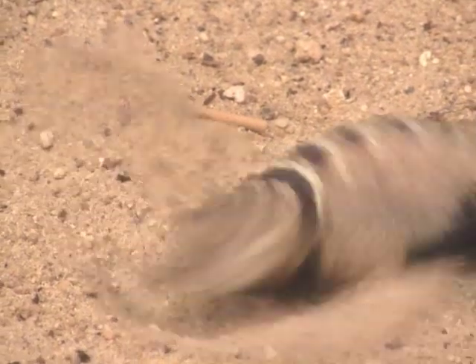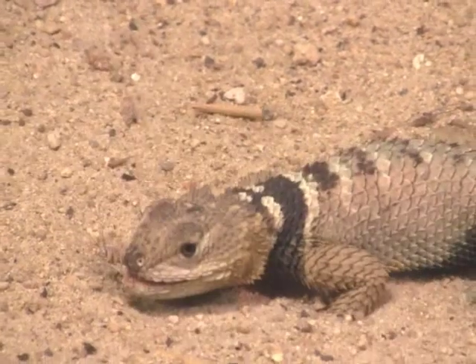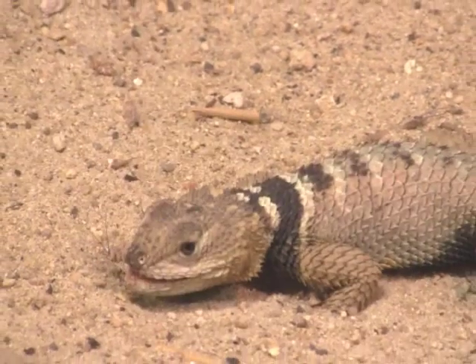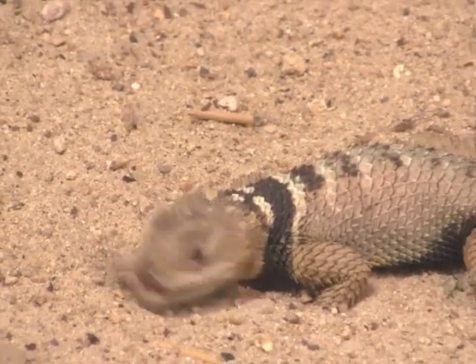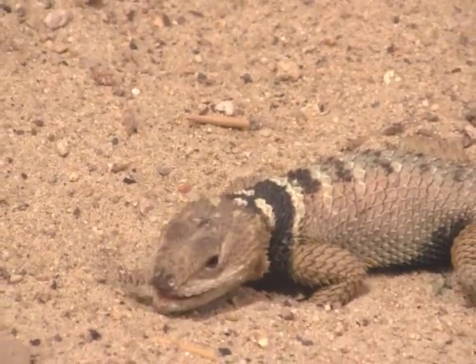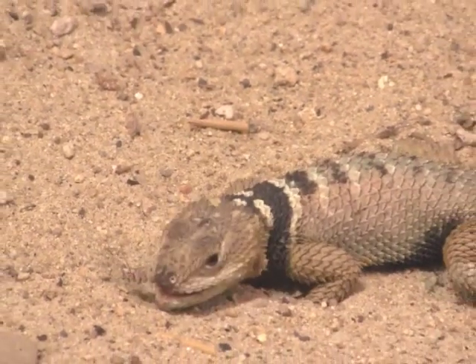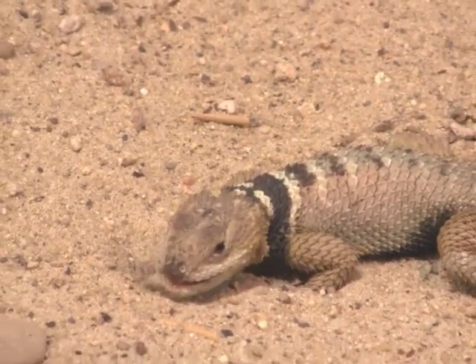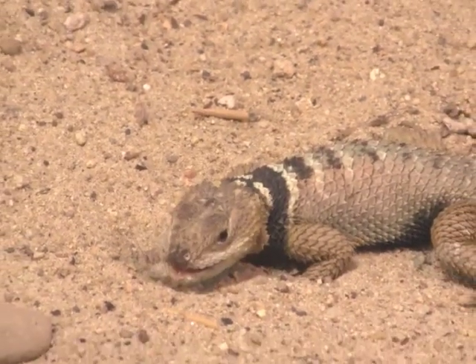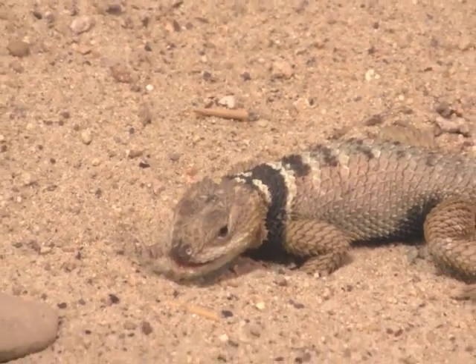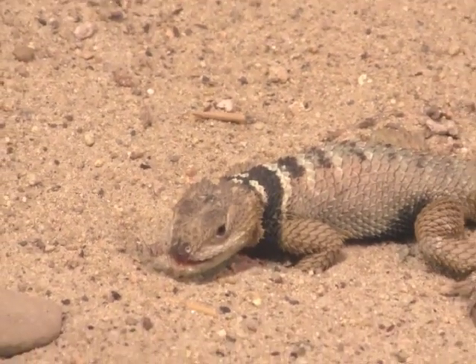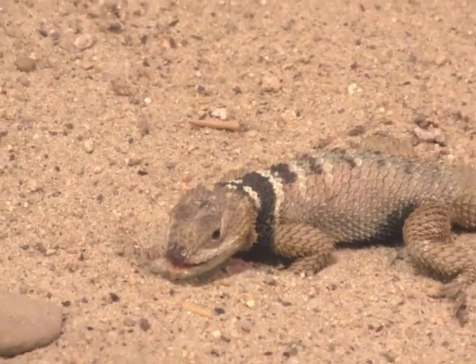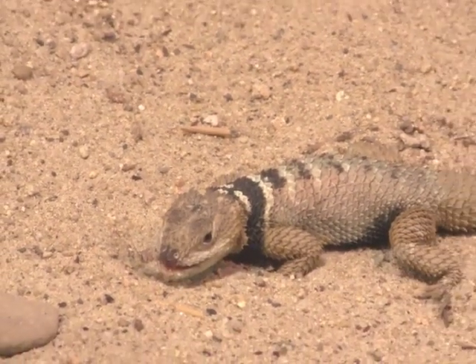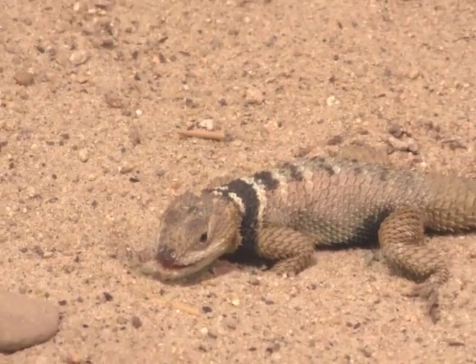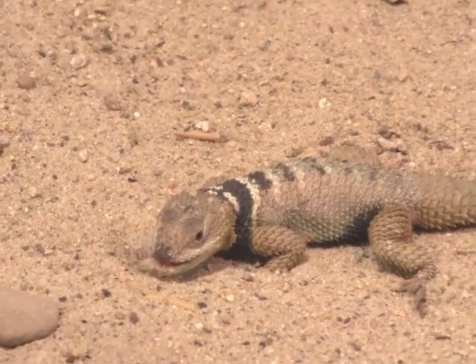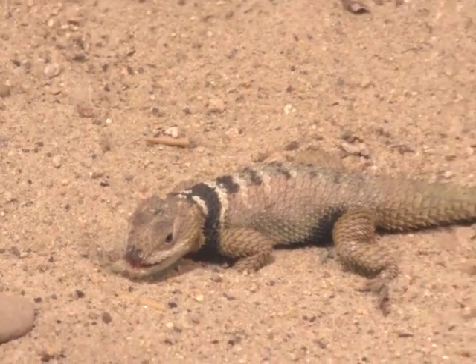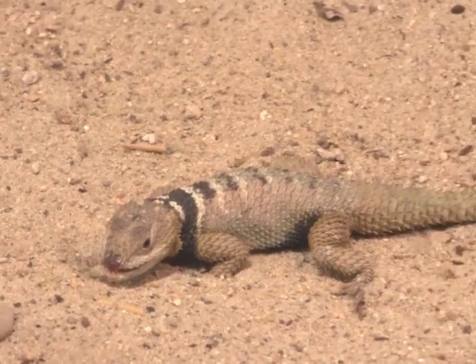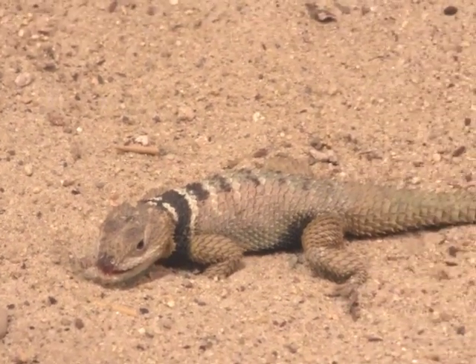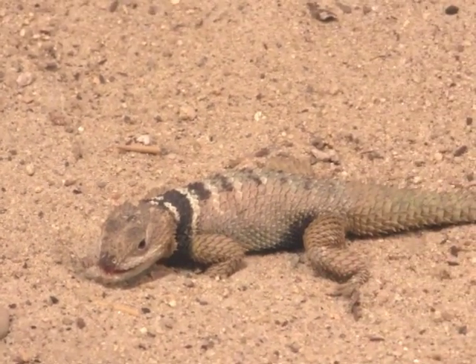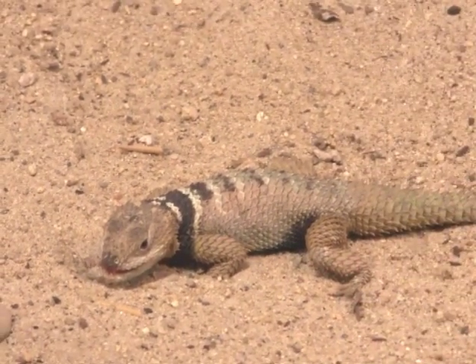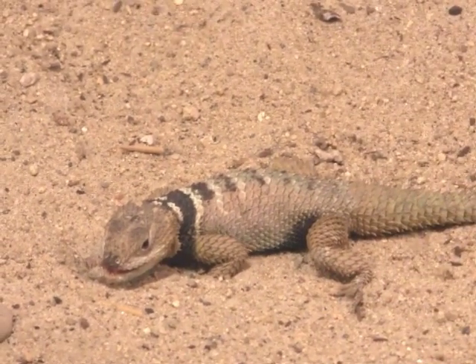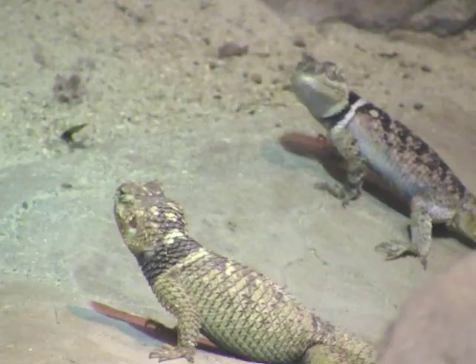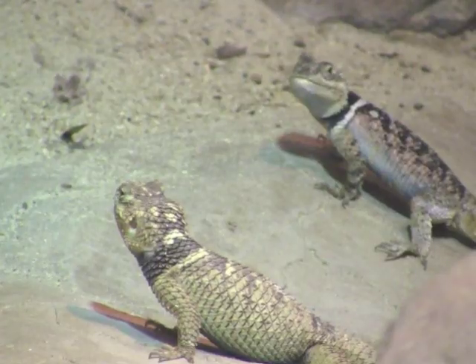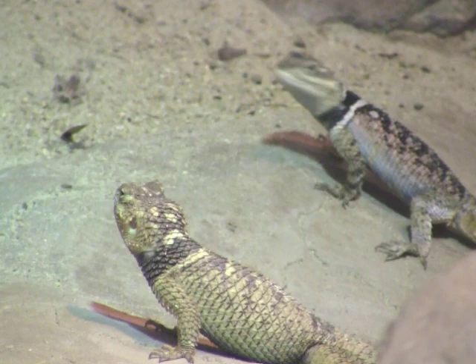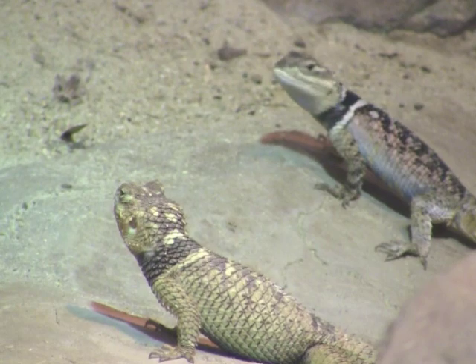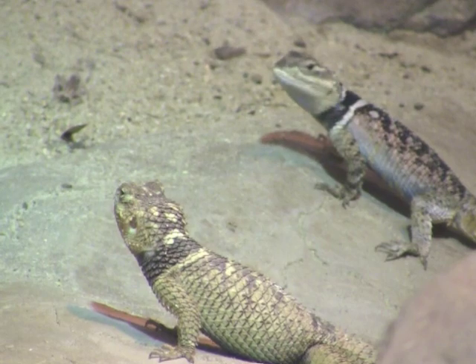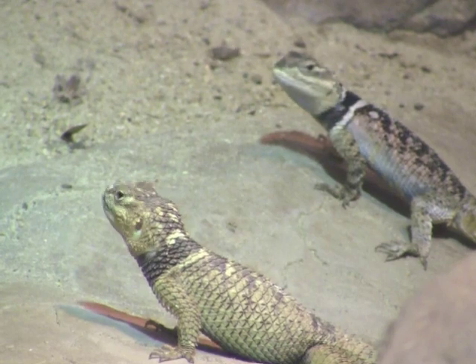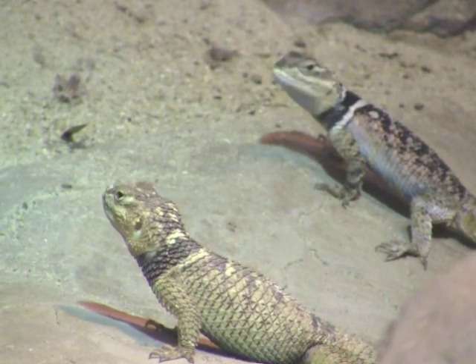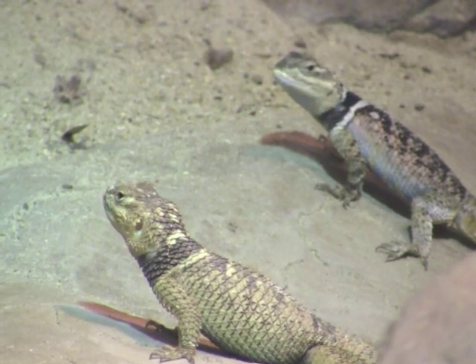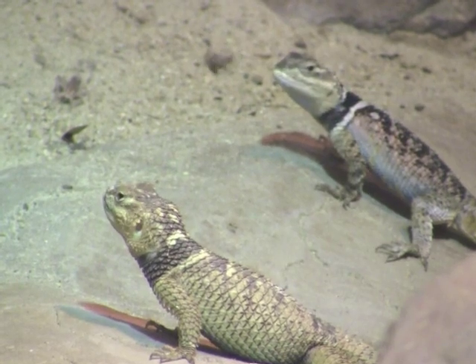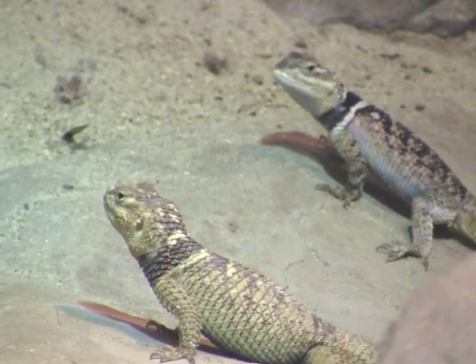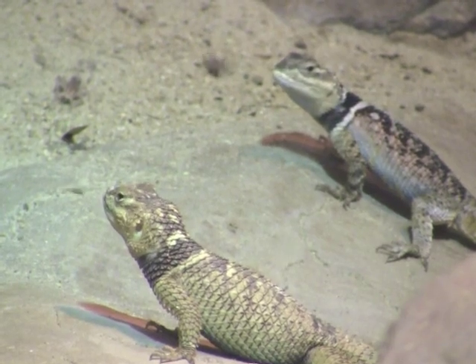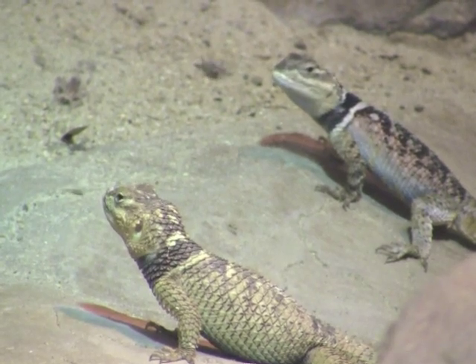They are cold-blooded, which means they are unable to regulate their own body temperature. So when you find them out in the wild, you'll find them basking in the sun.